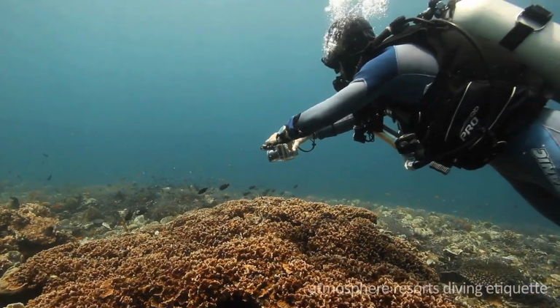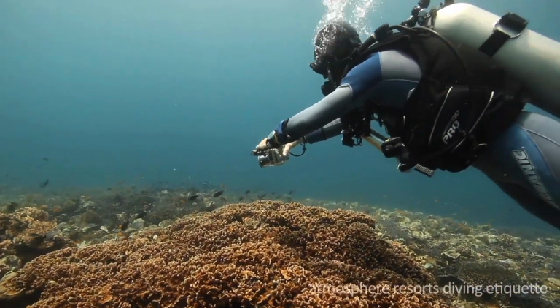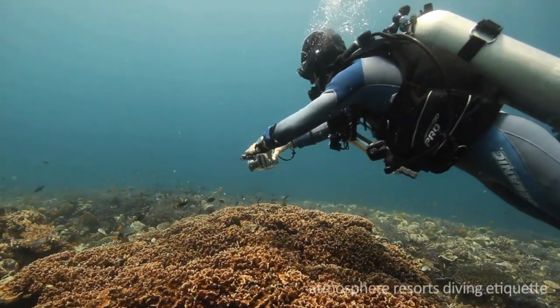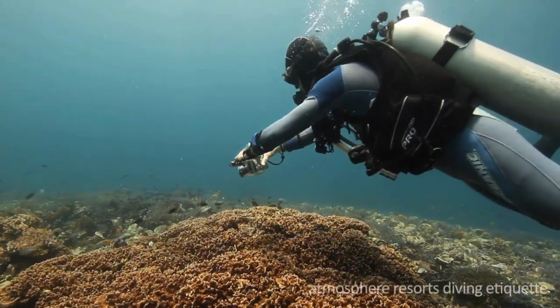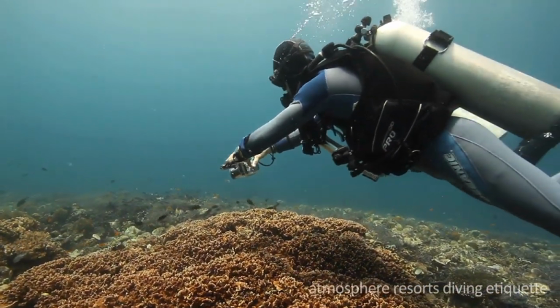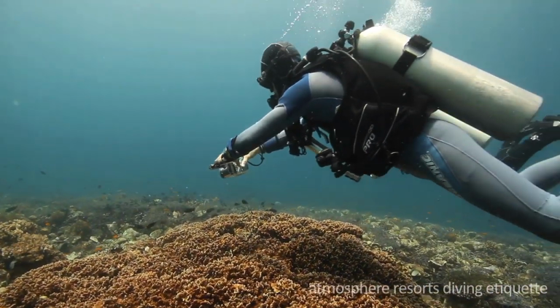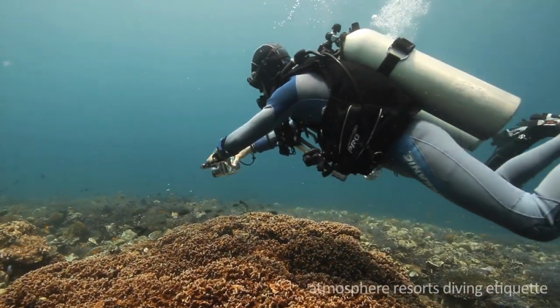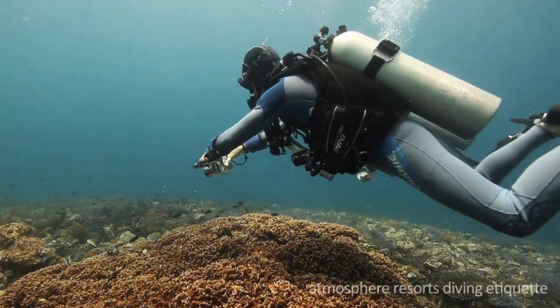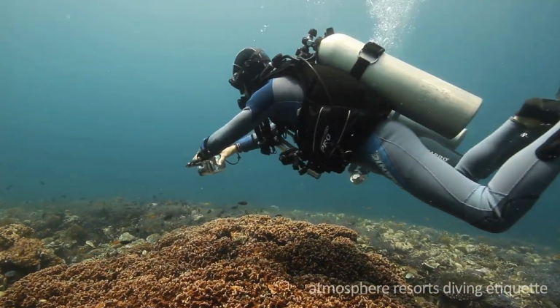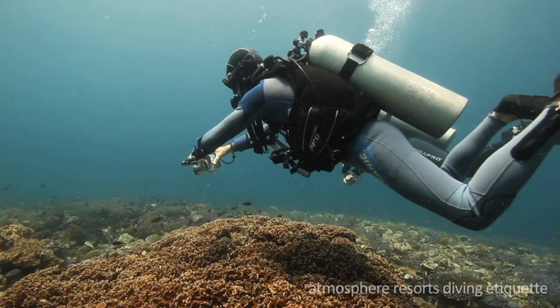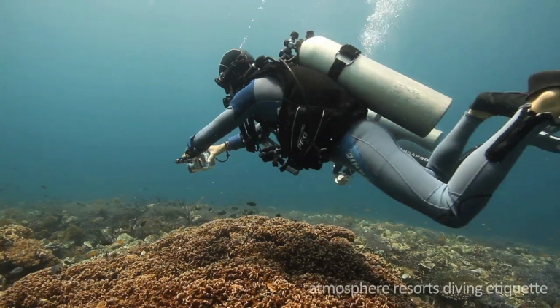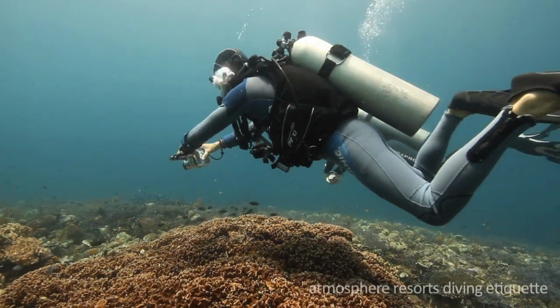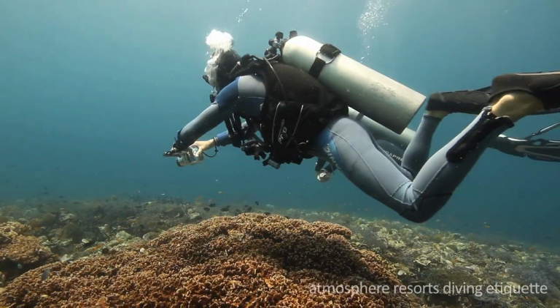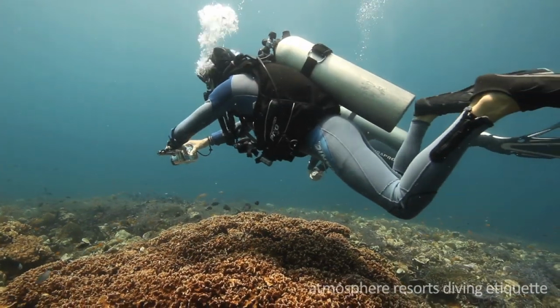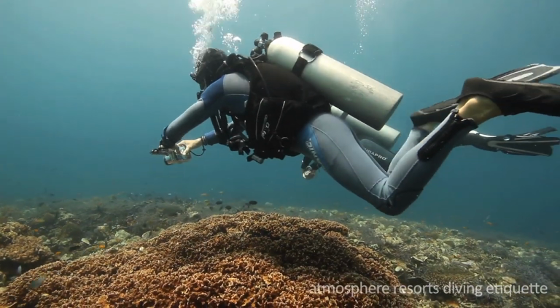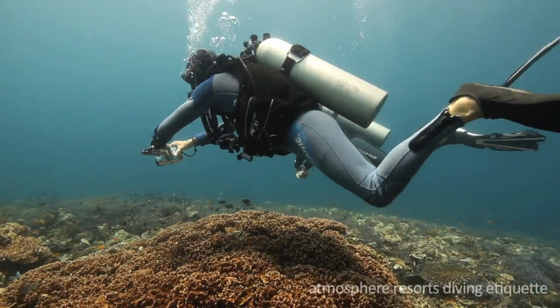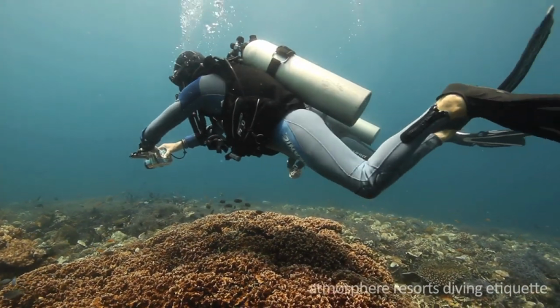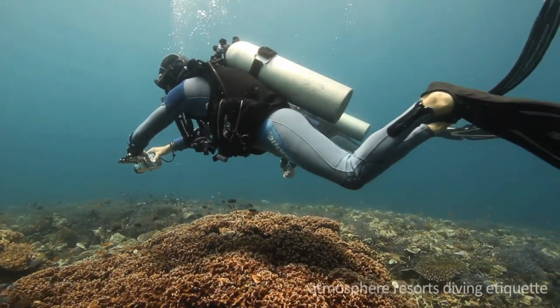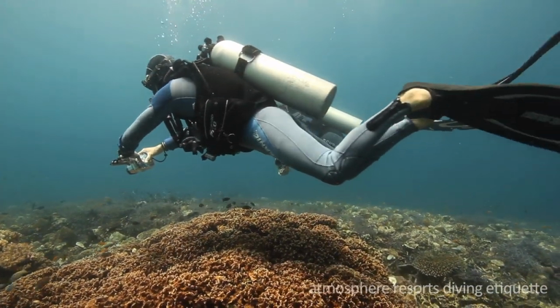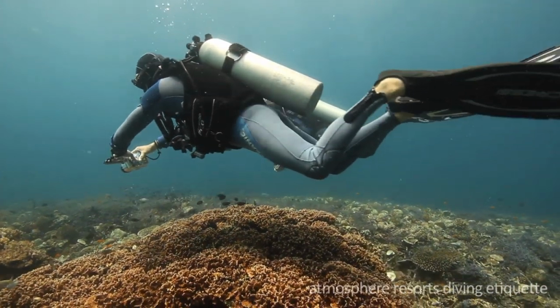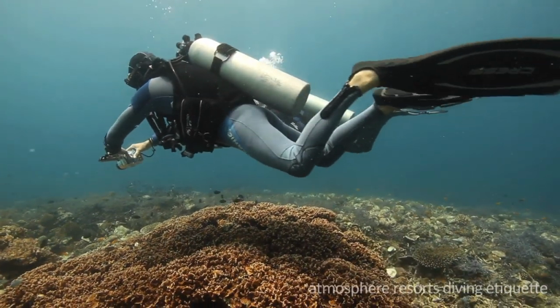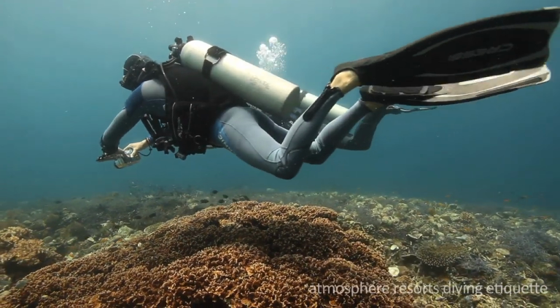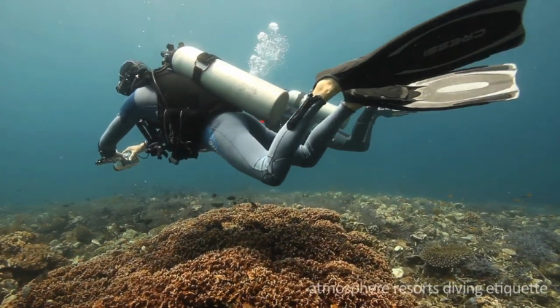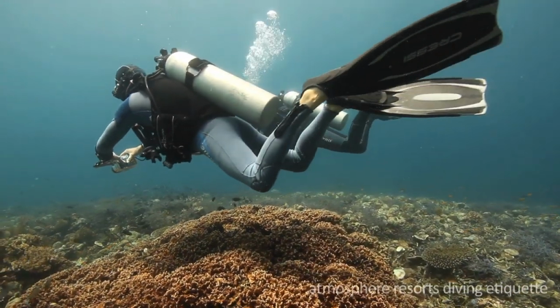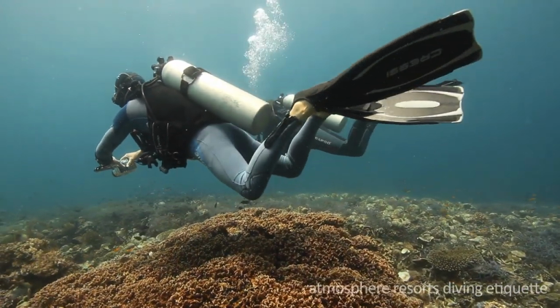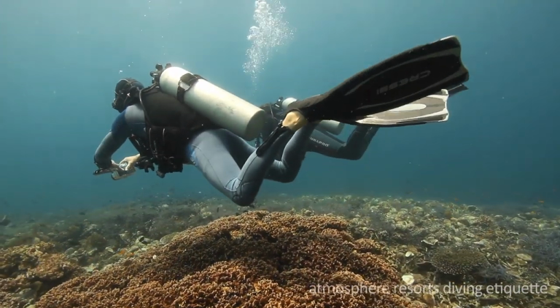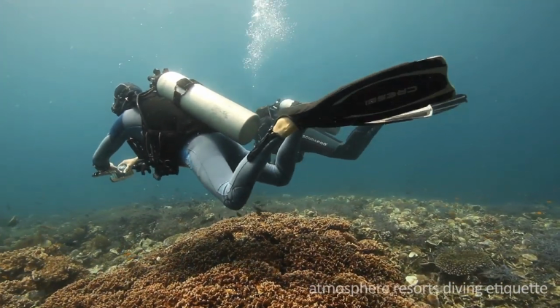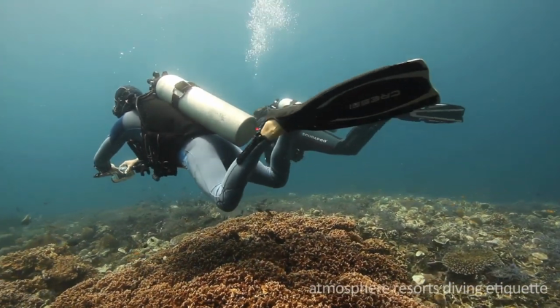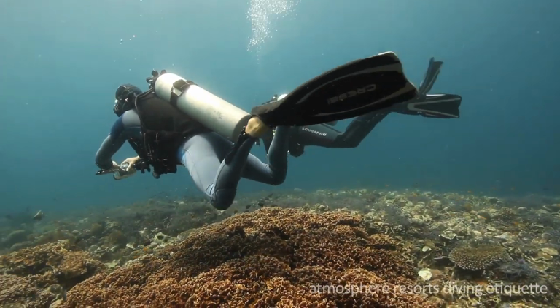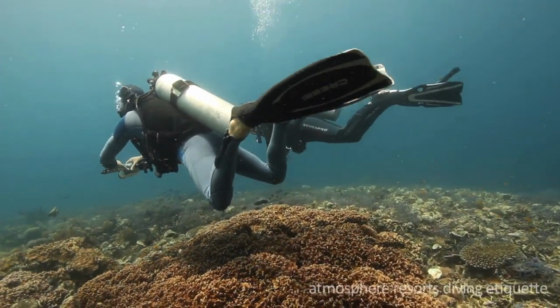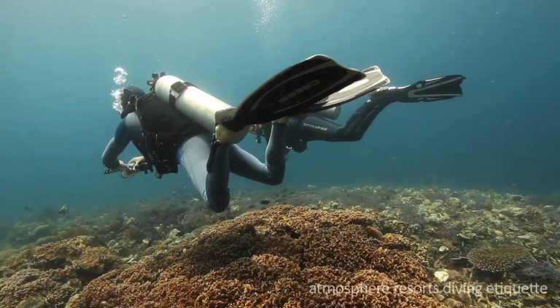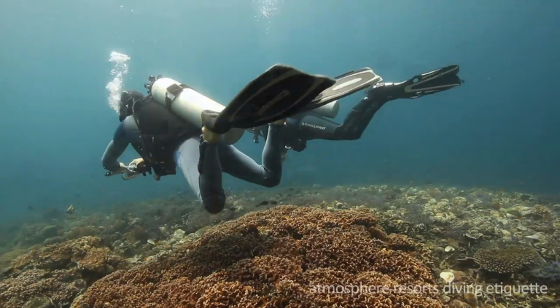By following these diving tips, you'll contribute to keeping our marine life and reefs happy, so you can enjoy it over and over again.